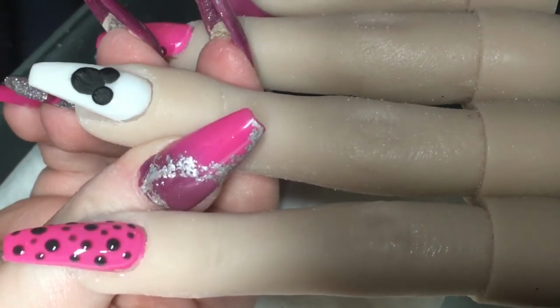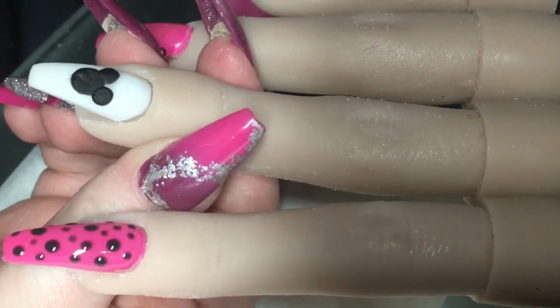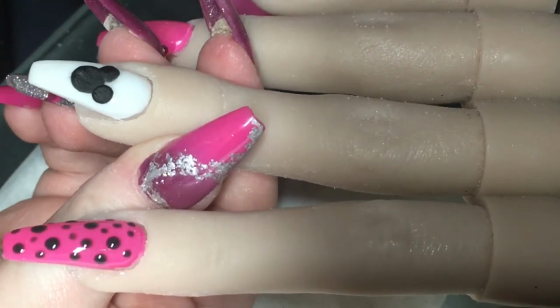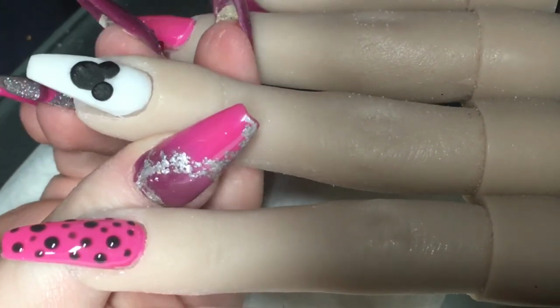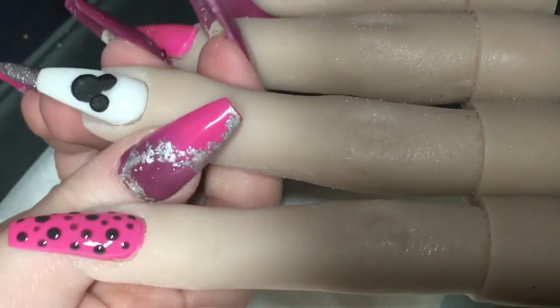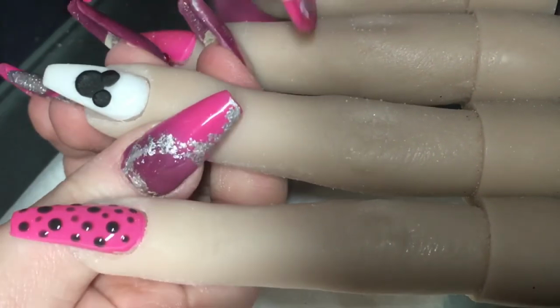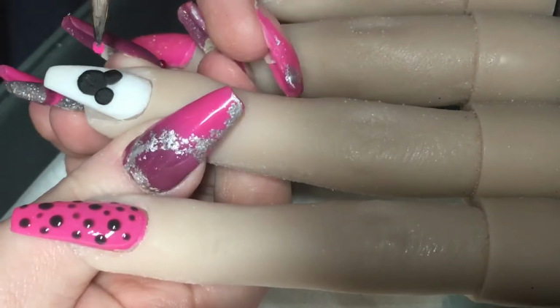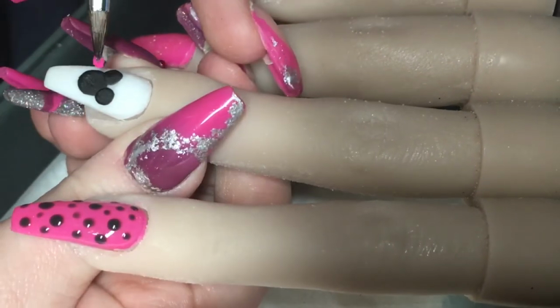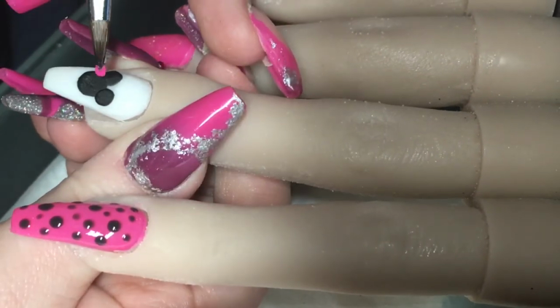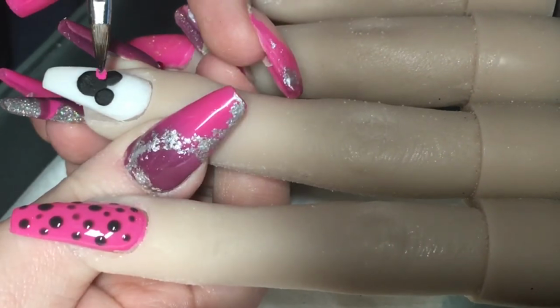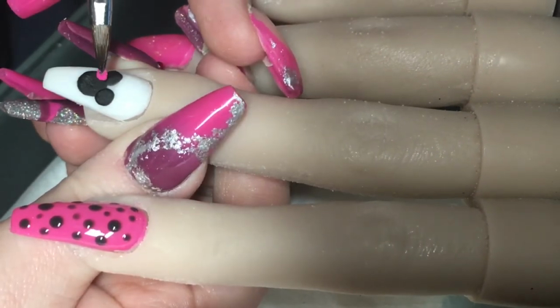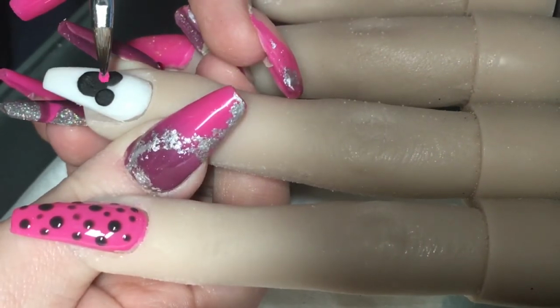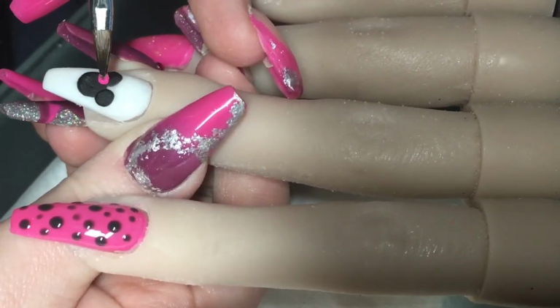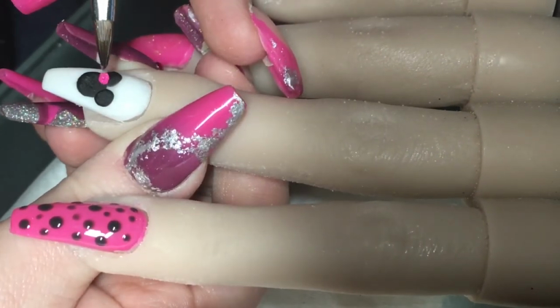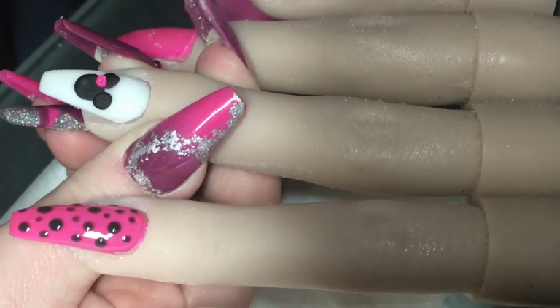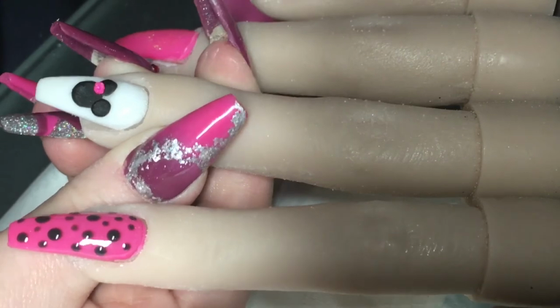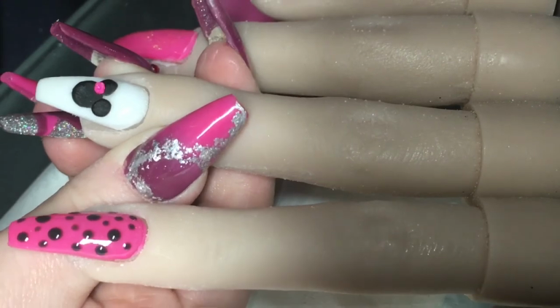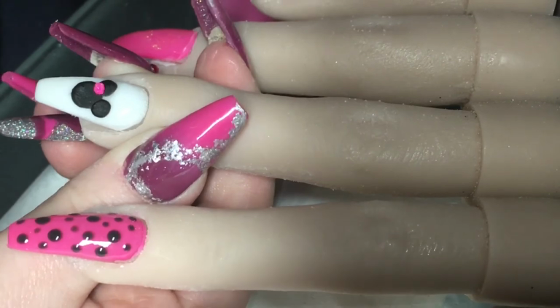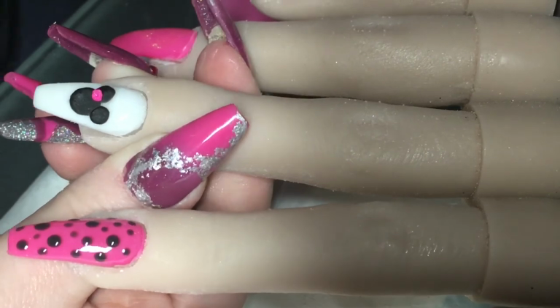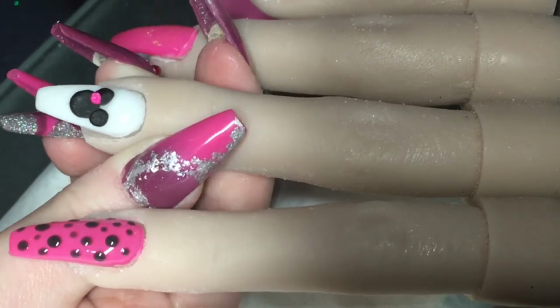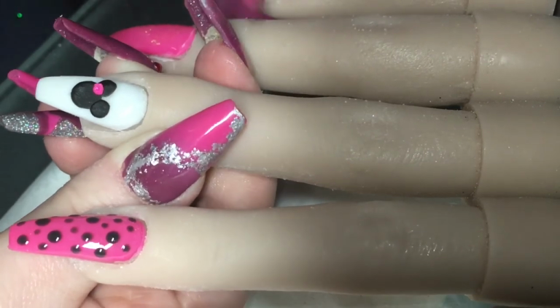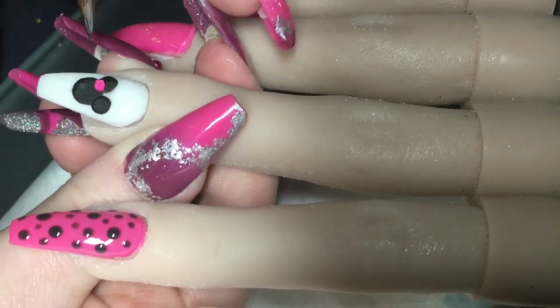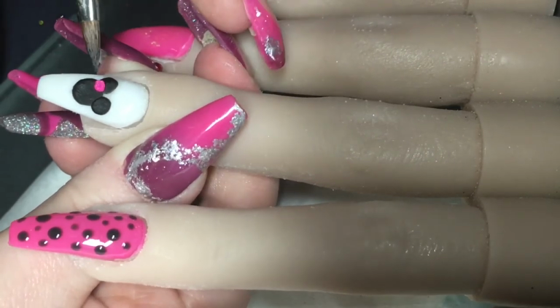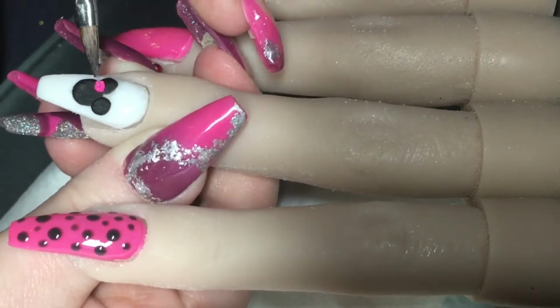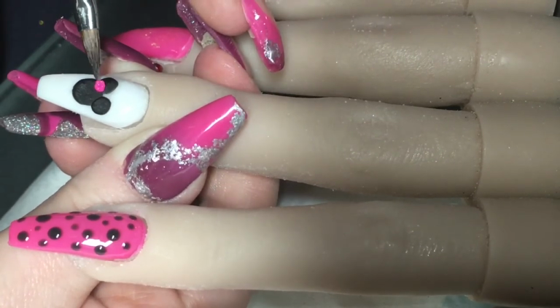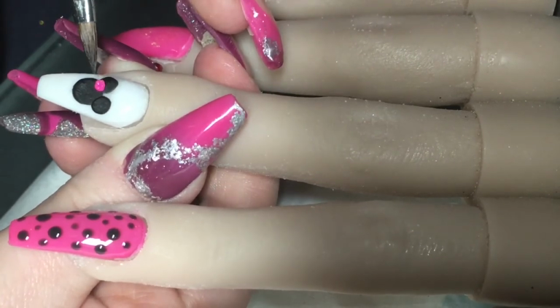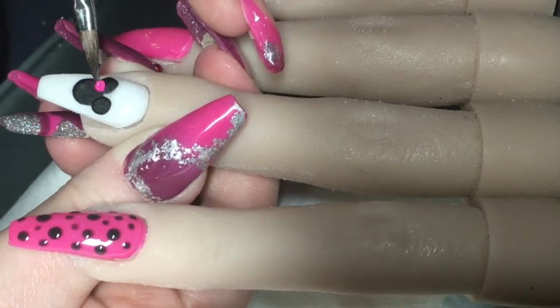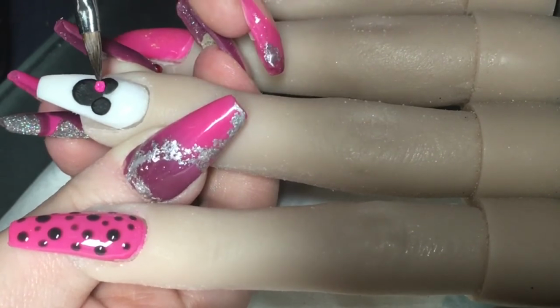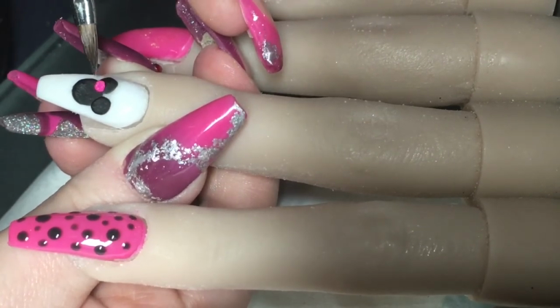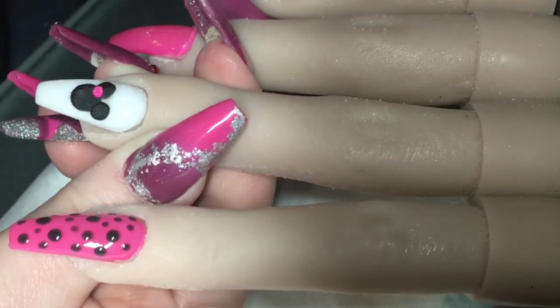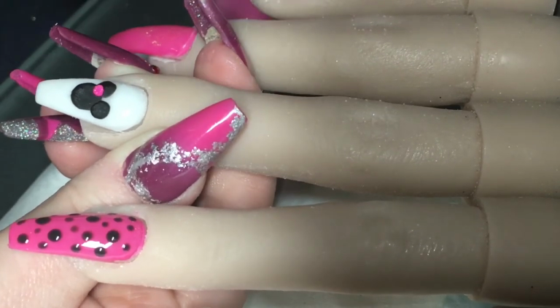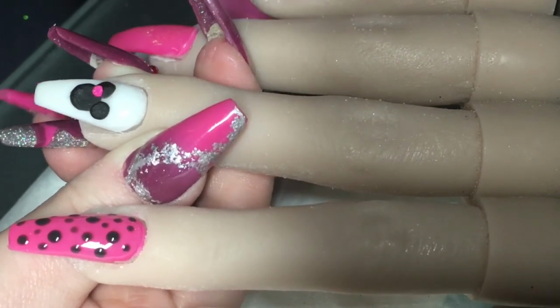Now I'm just coming in with That's Shocking and creating Minnie Mouse's little bow.